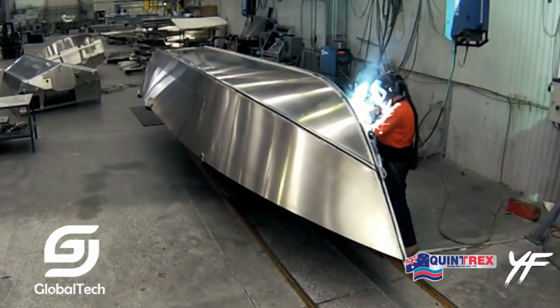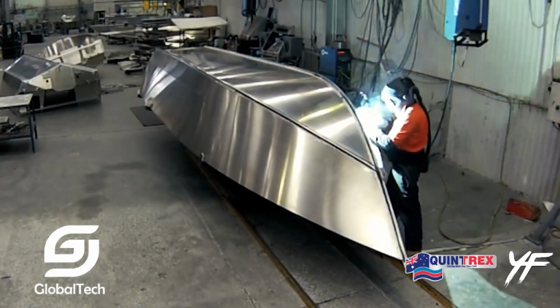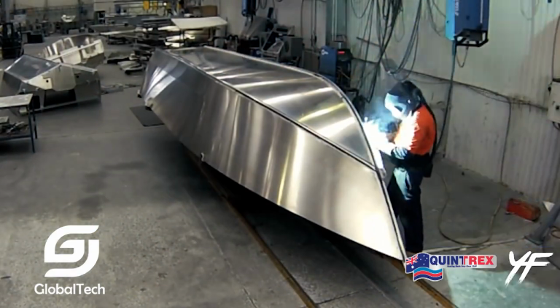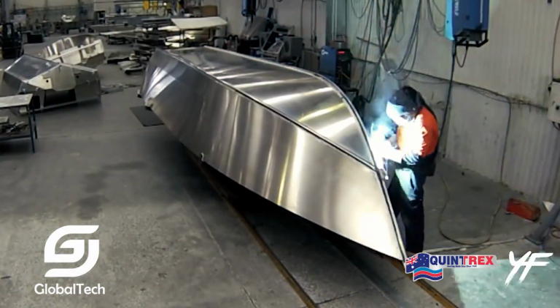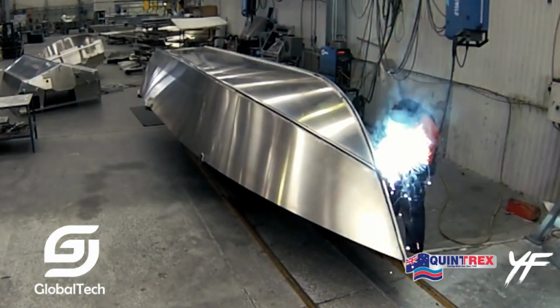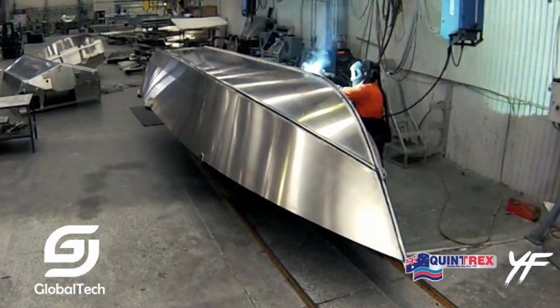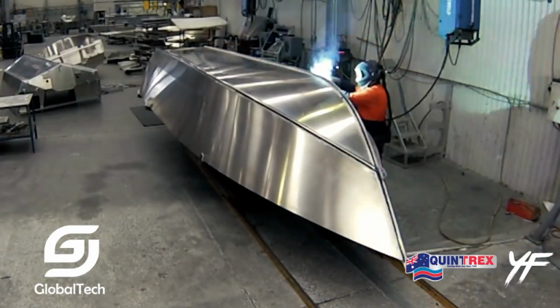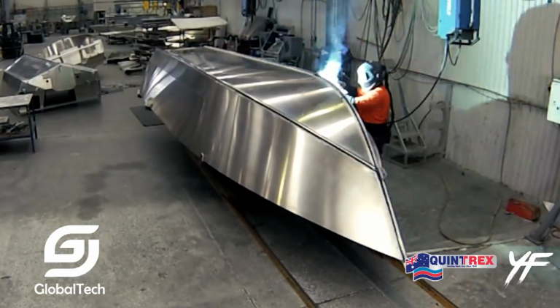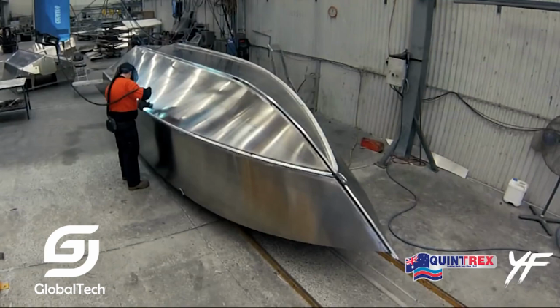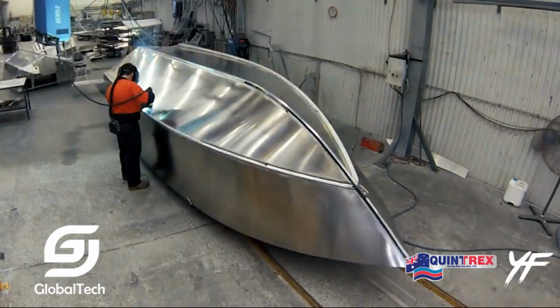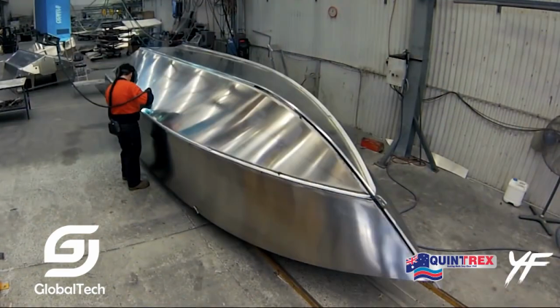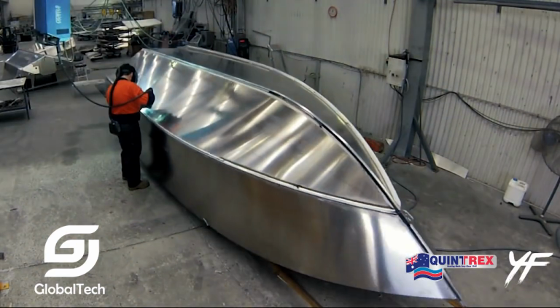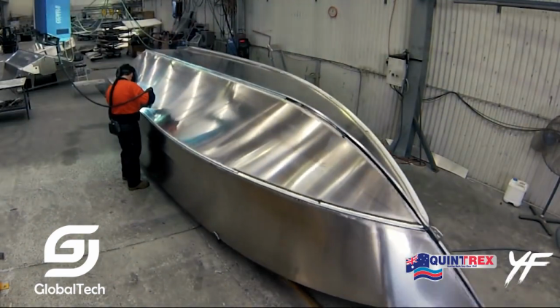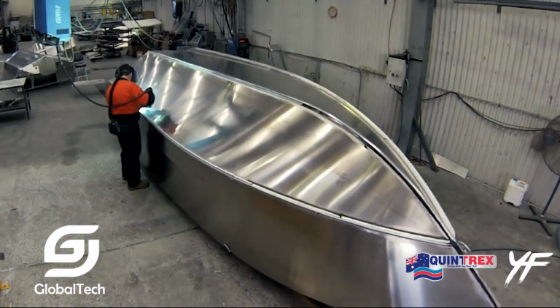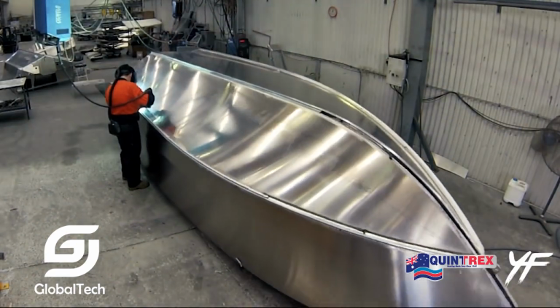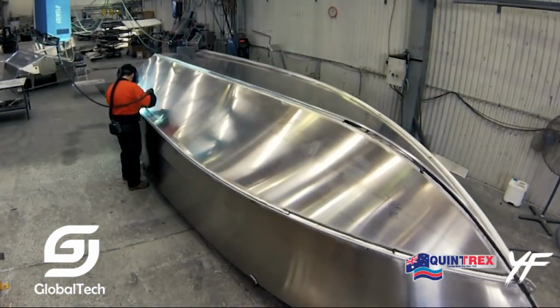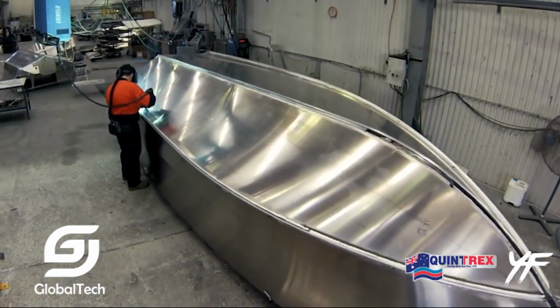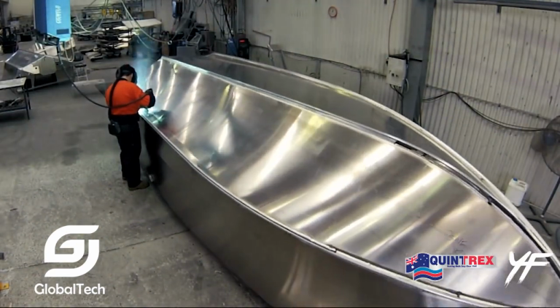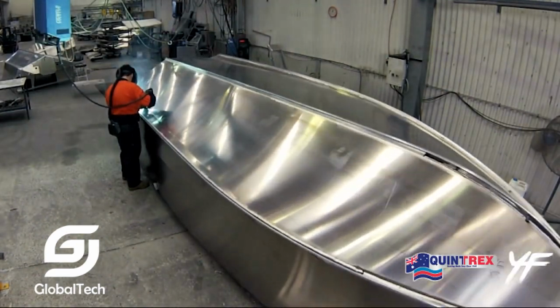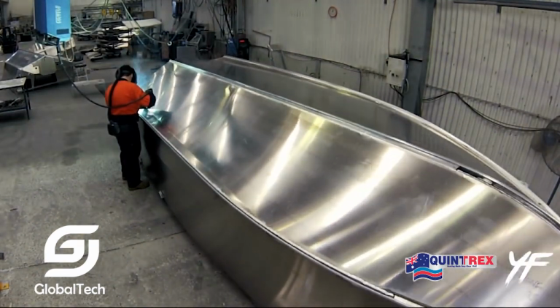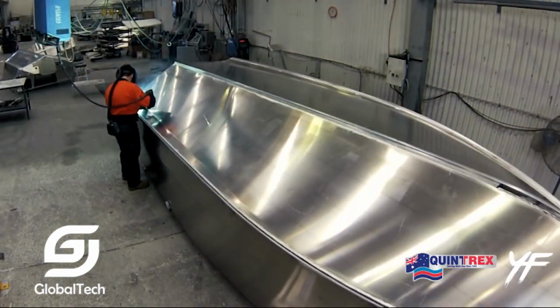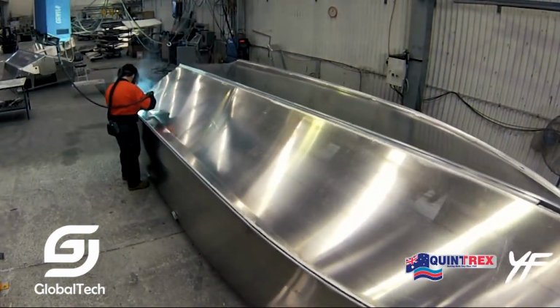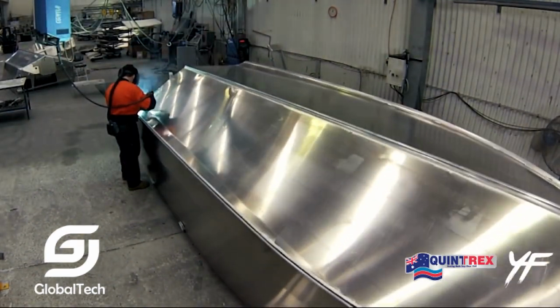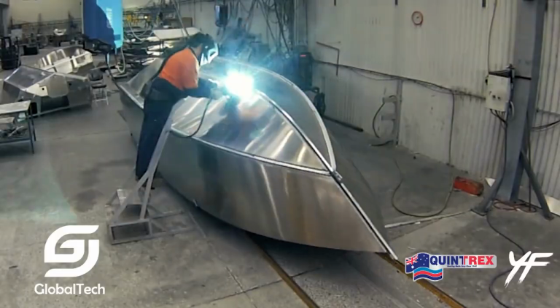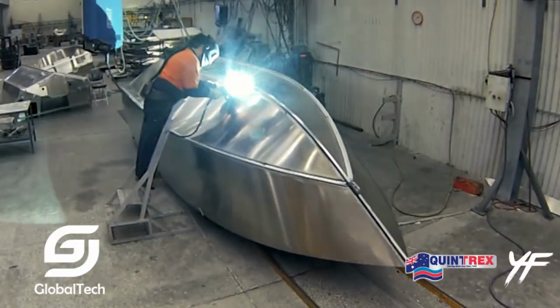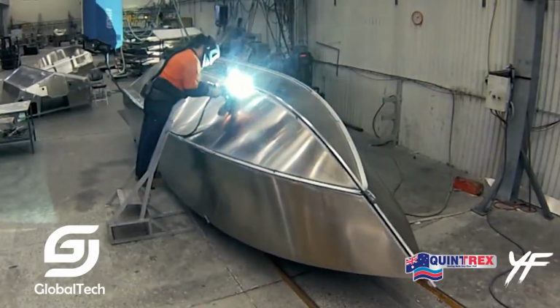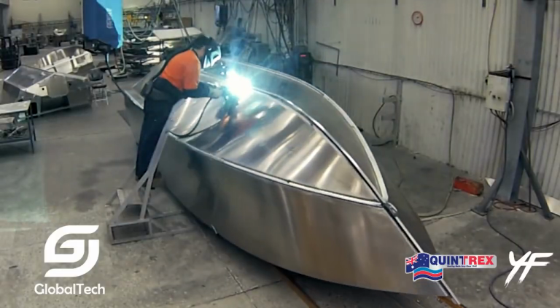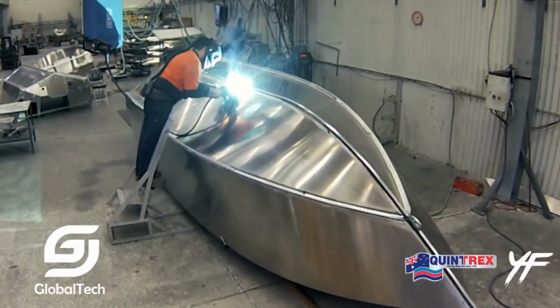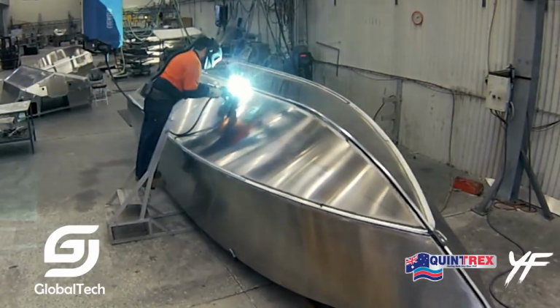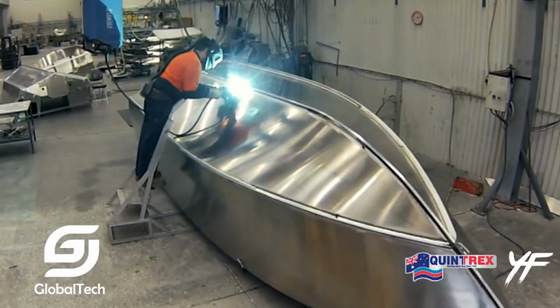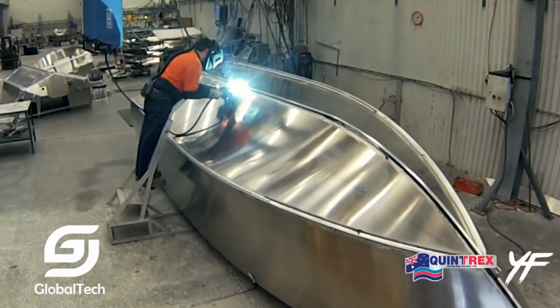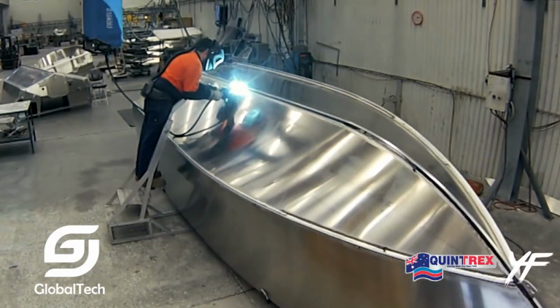The aluminum hull also reduces the overall weight, making the boat easier to move while reducing fuel consumption.